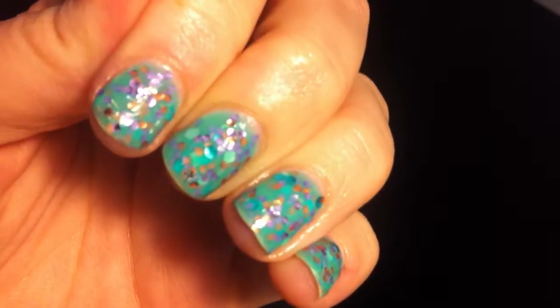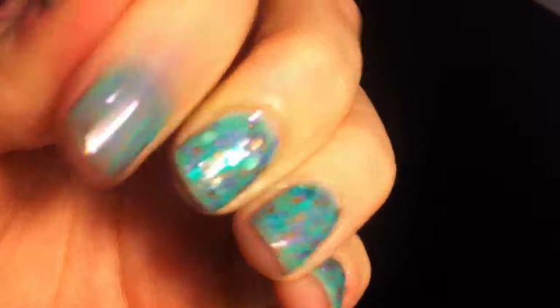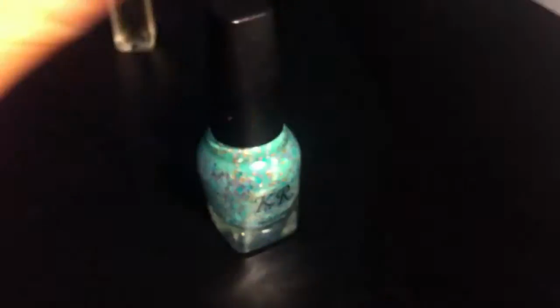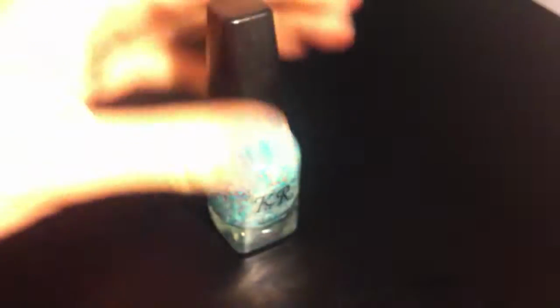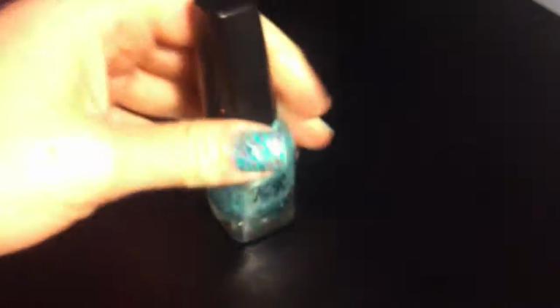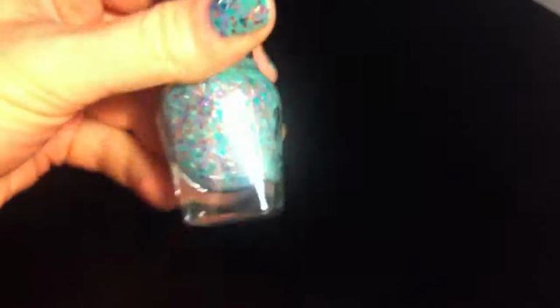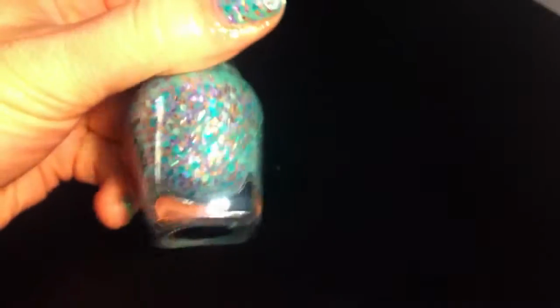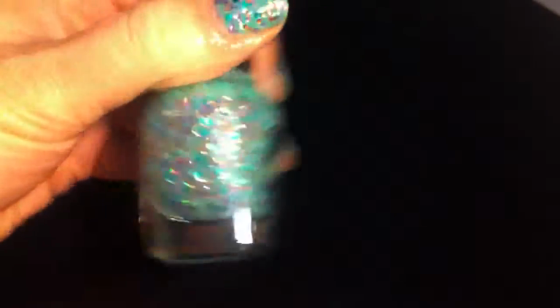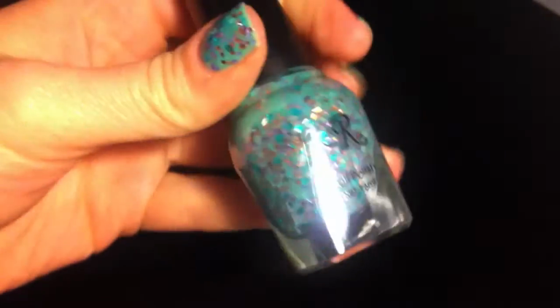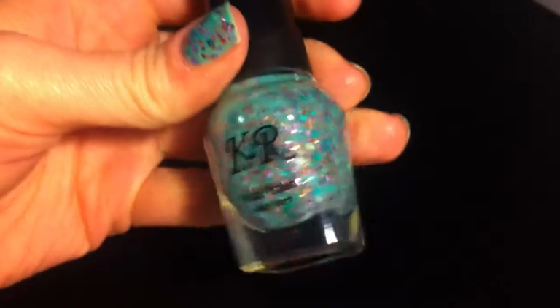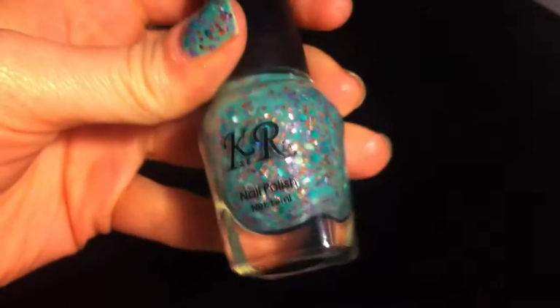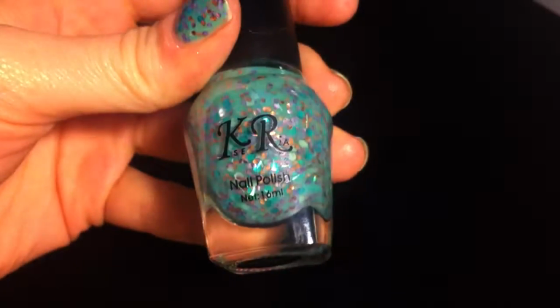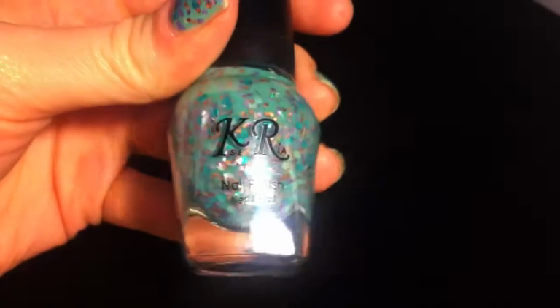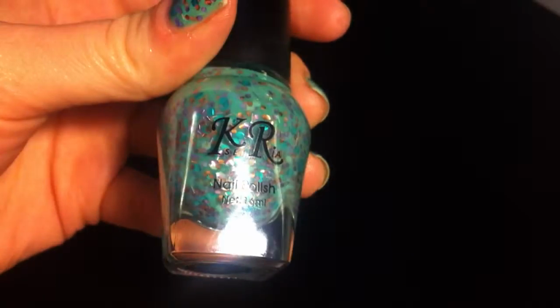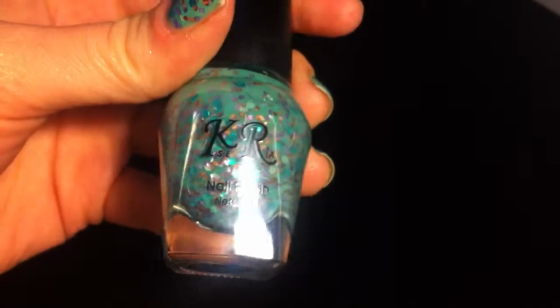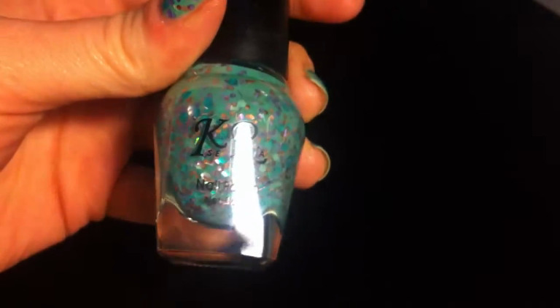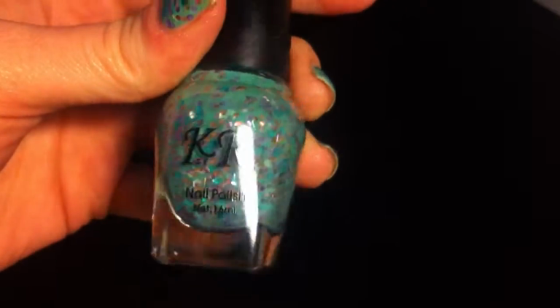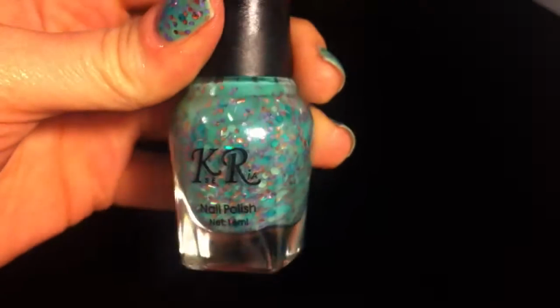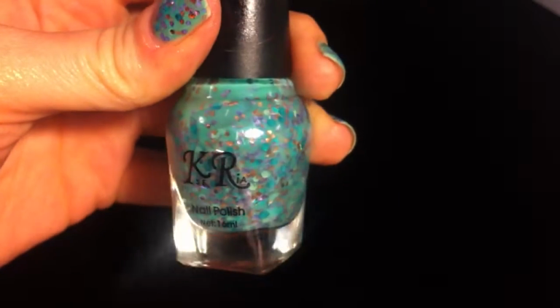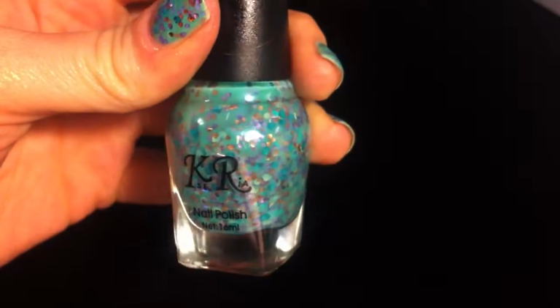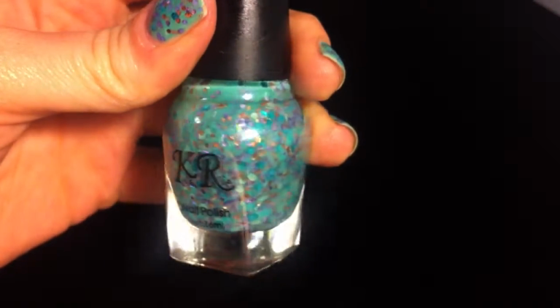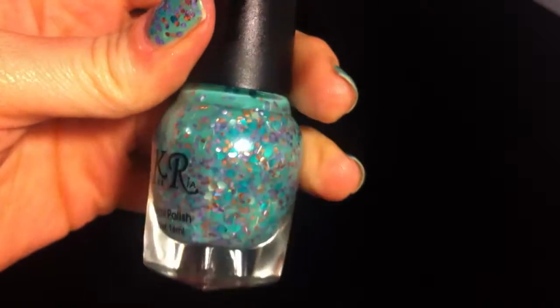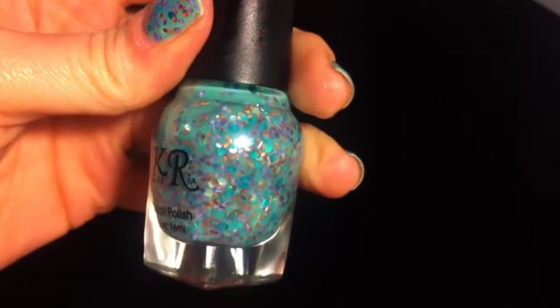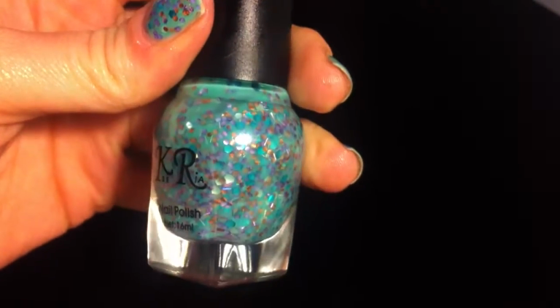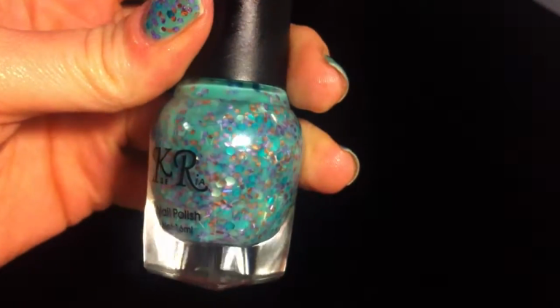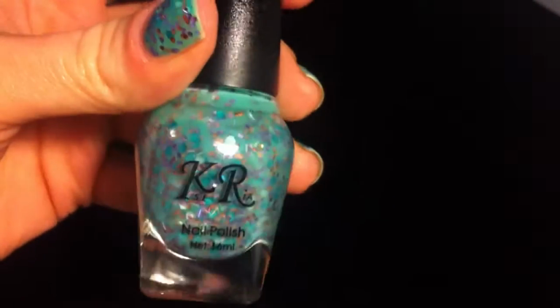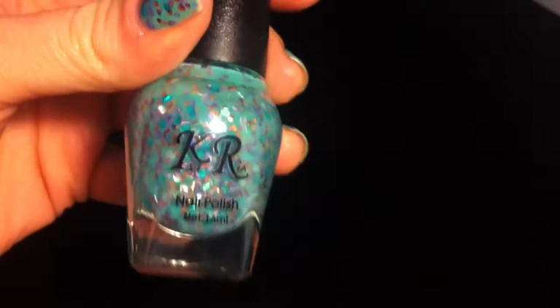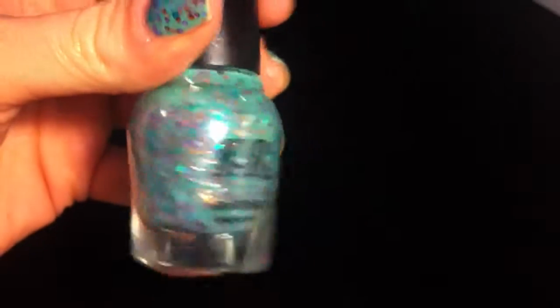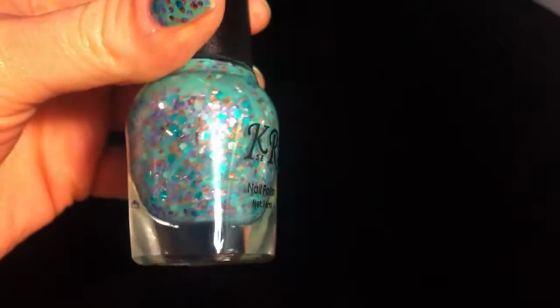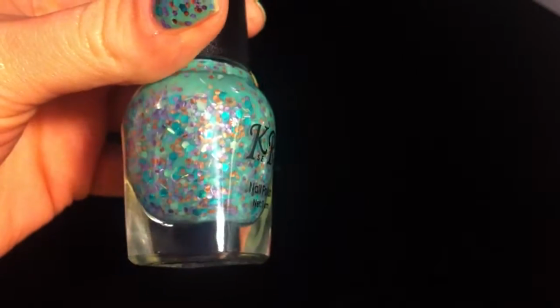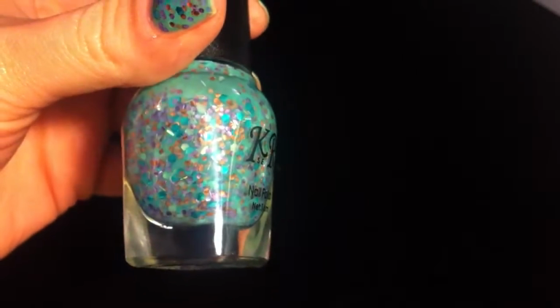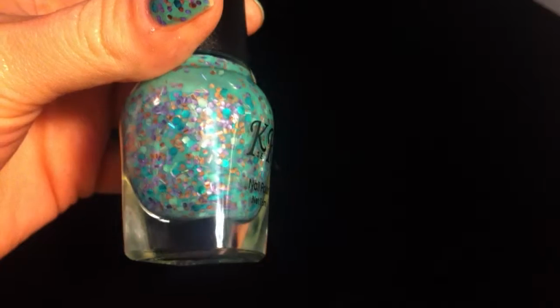And they have them in about 6 or 7 other colors that I really want to try out.